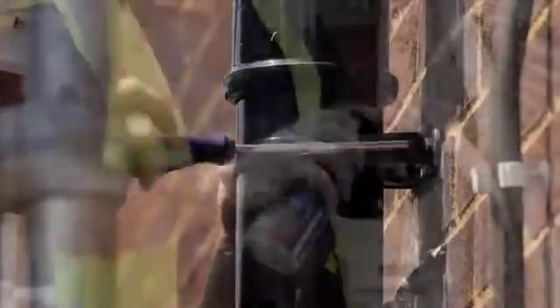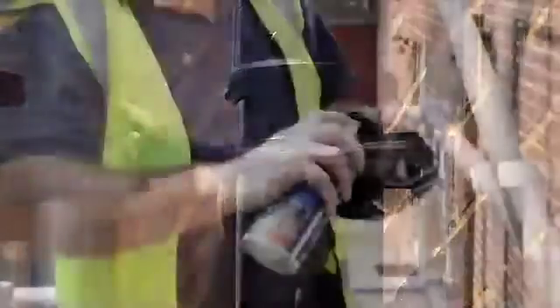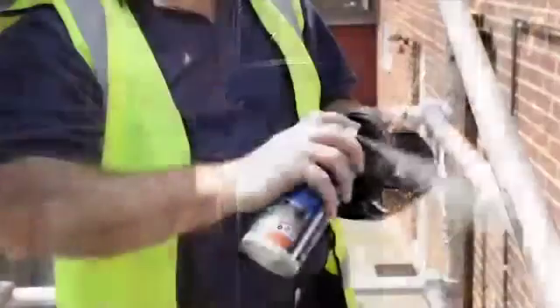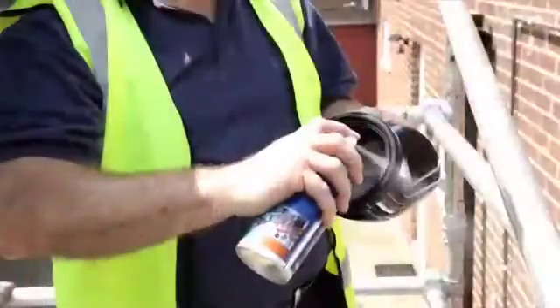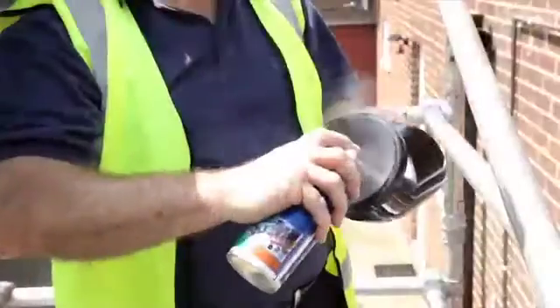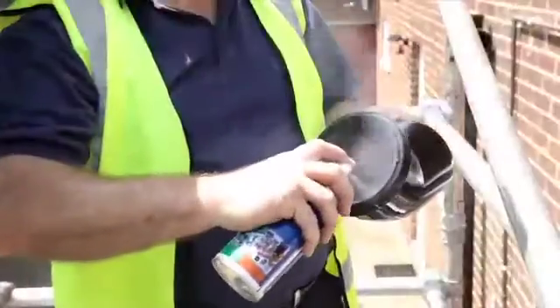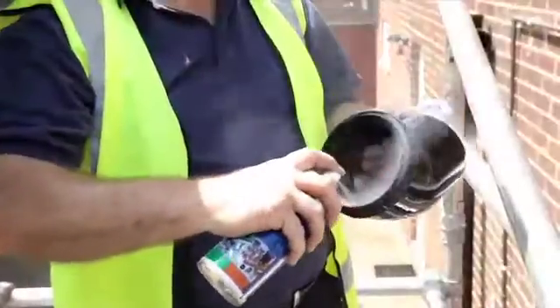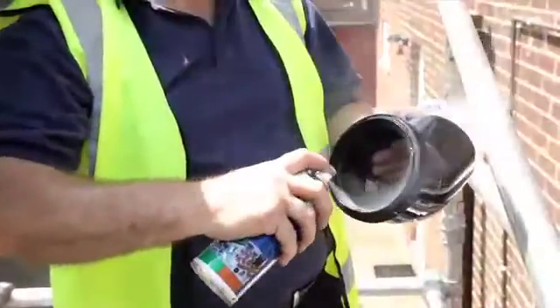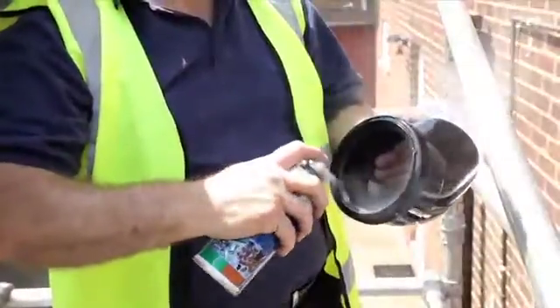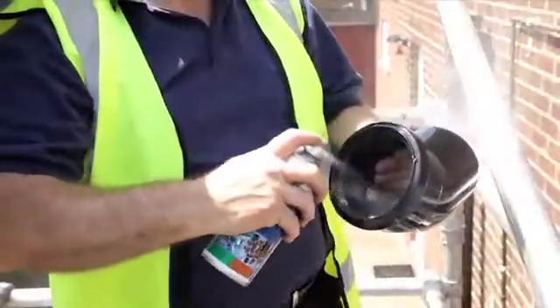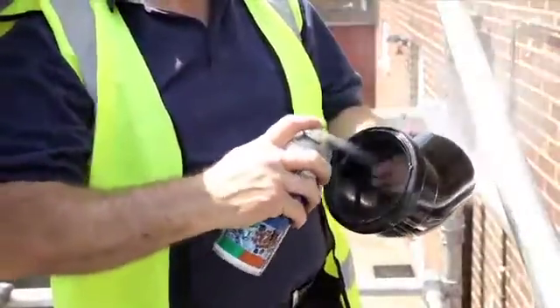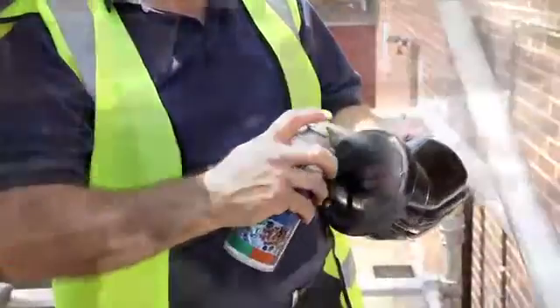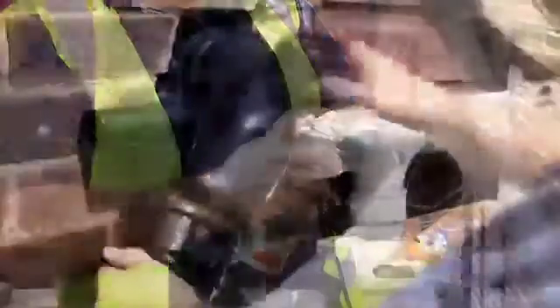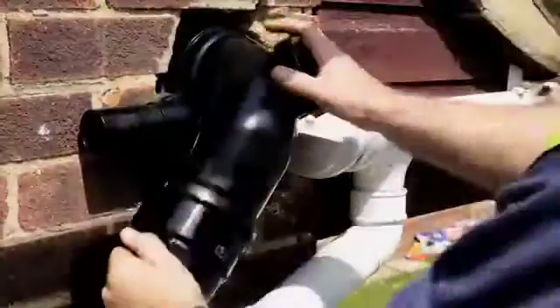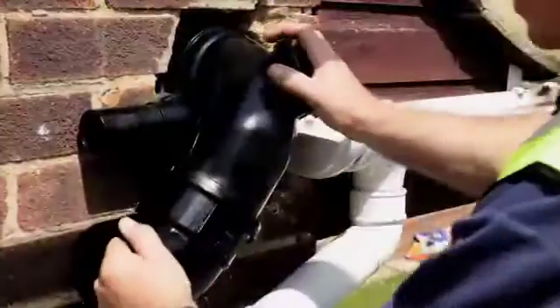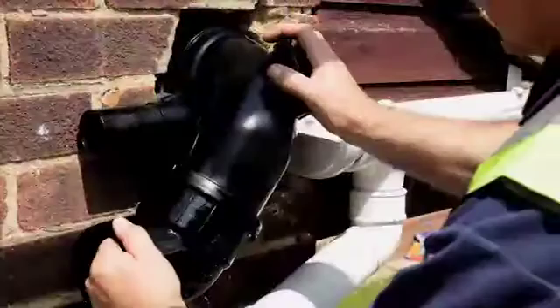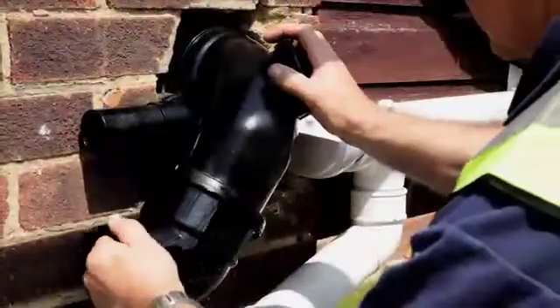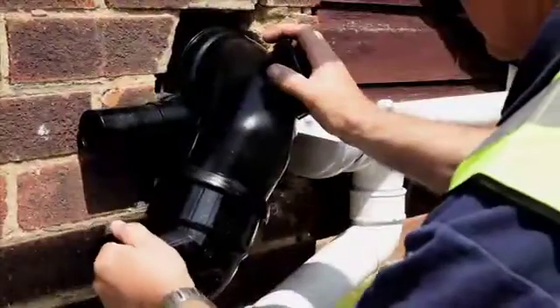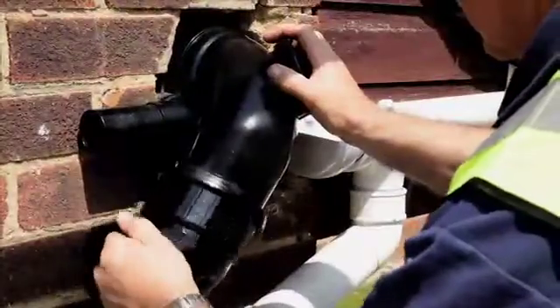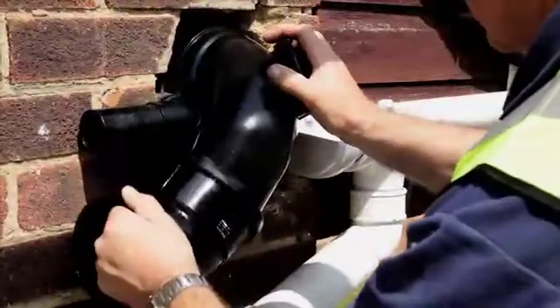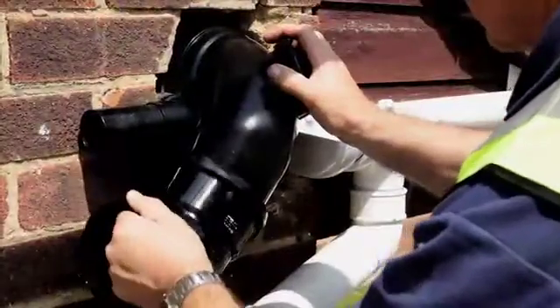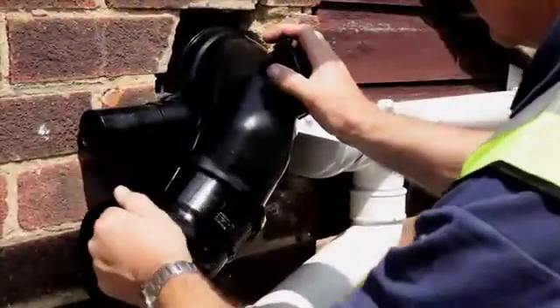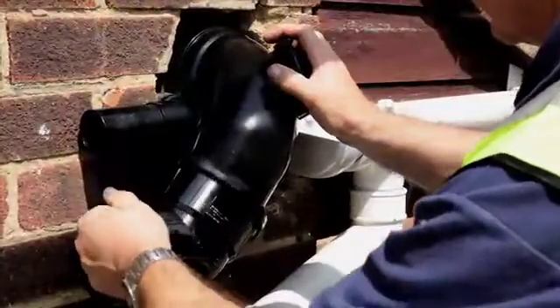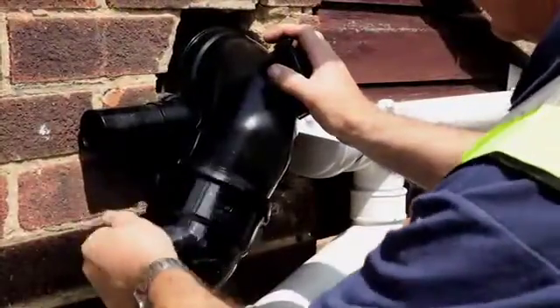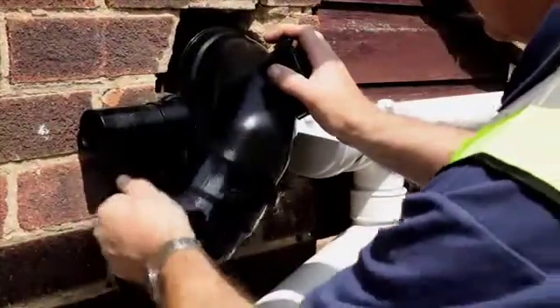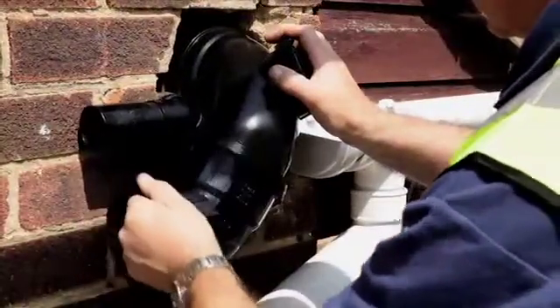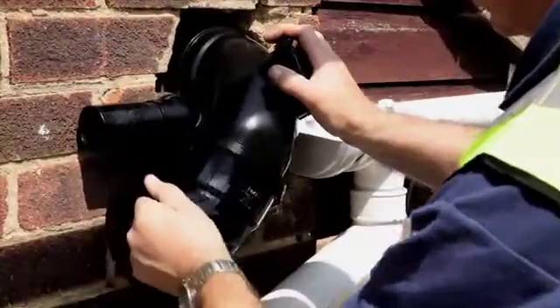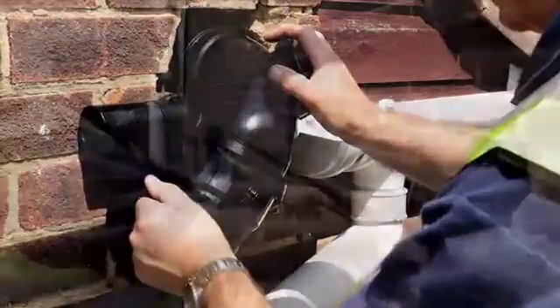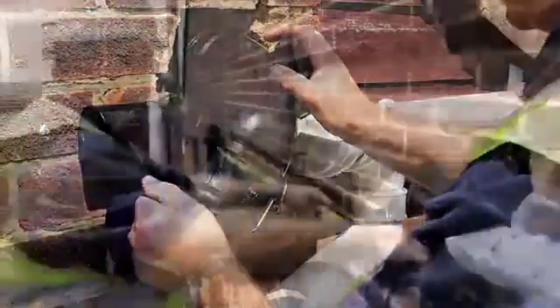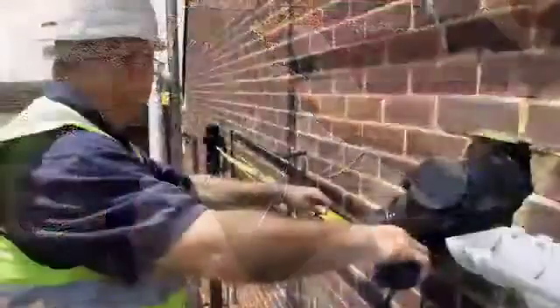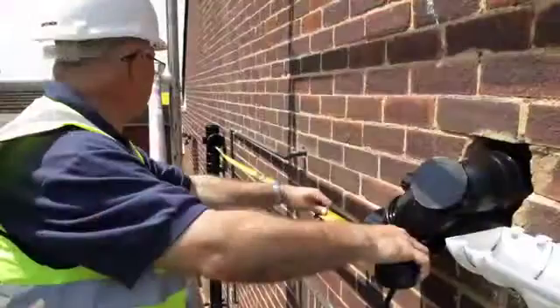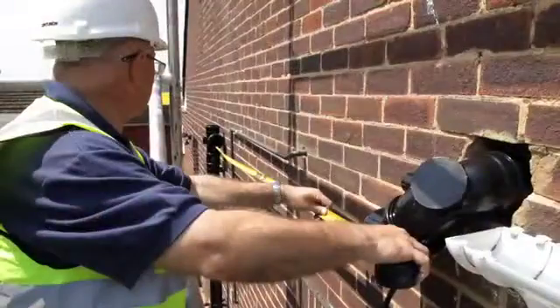Continue installing the soil stack following the same procedure until you're ready to install the ventilation section.